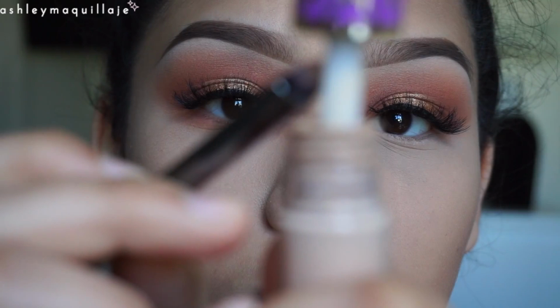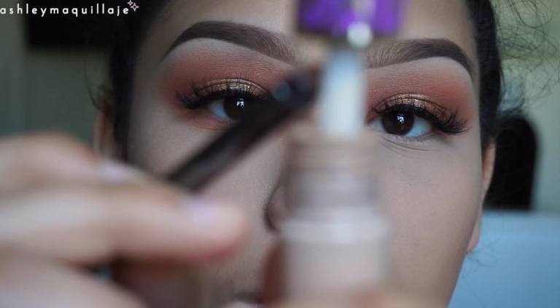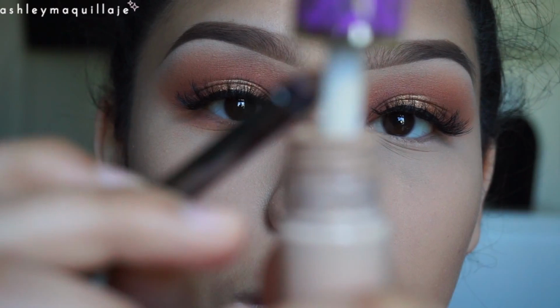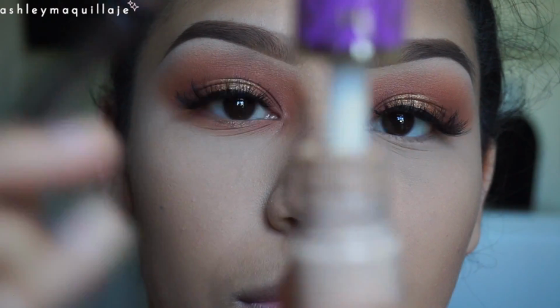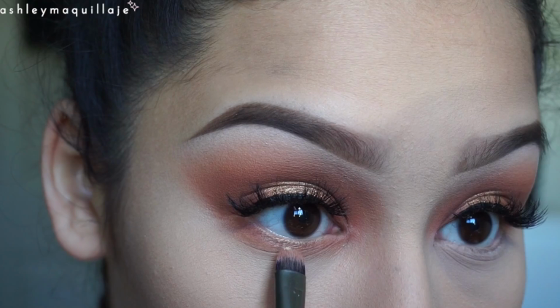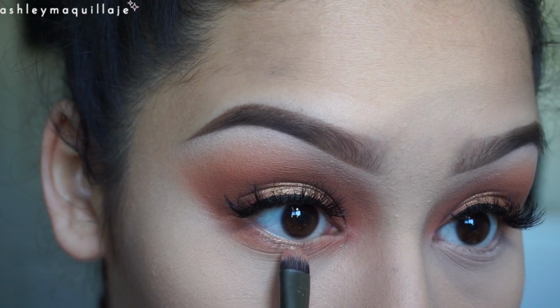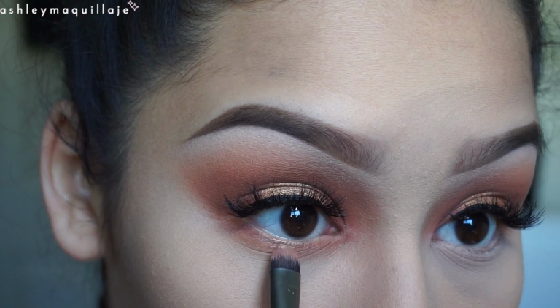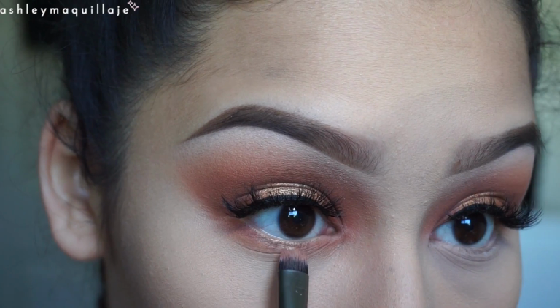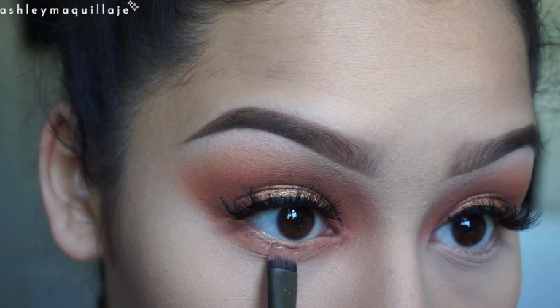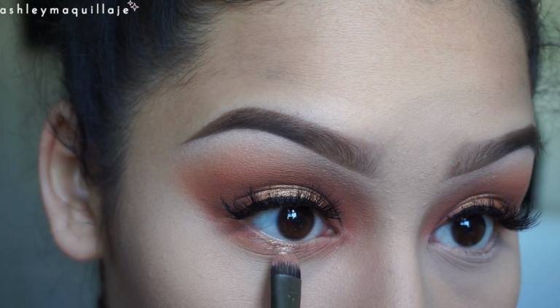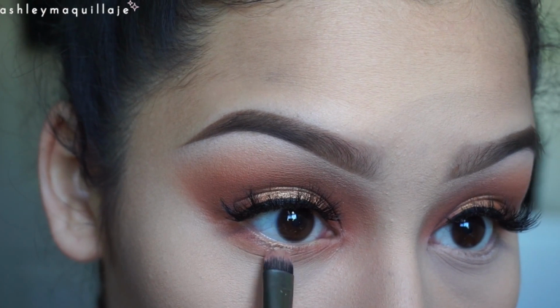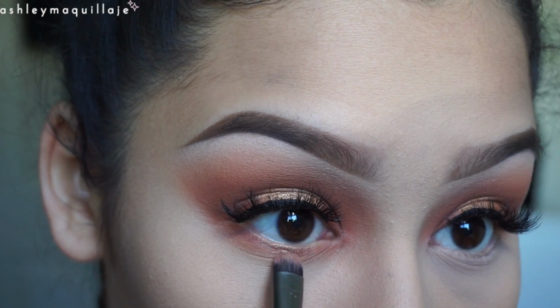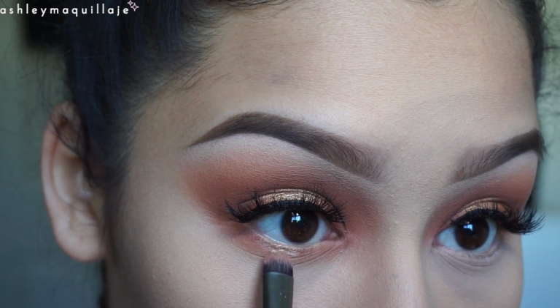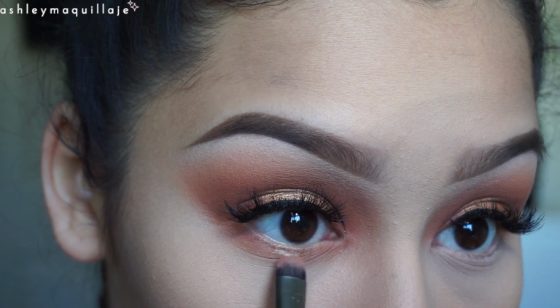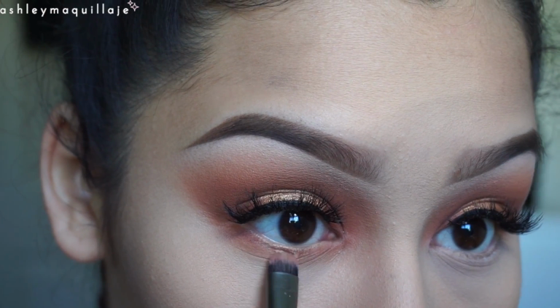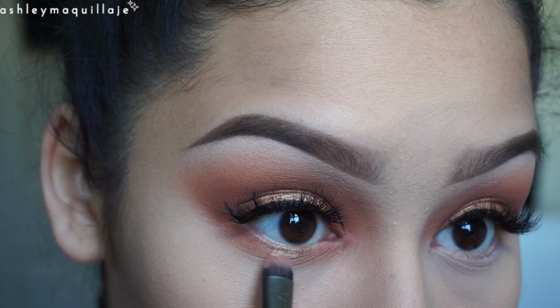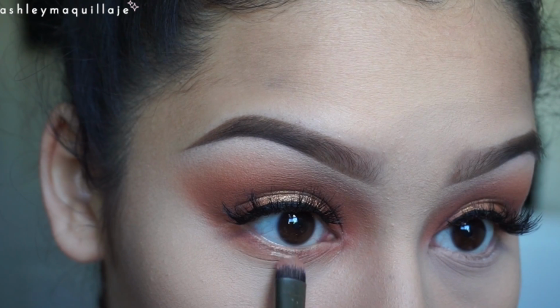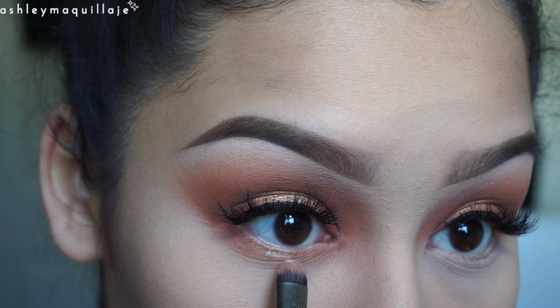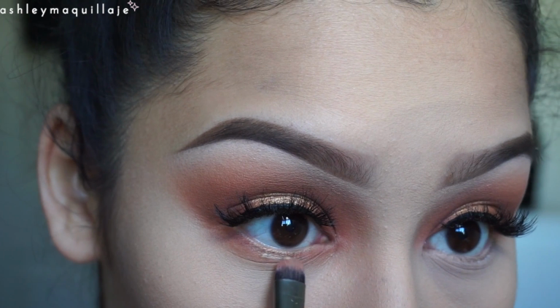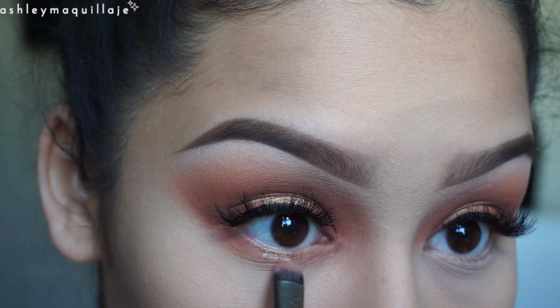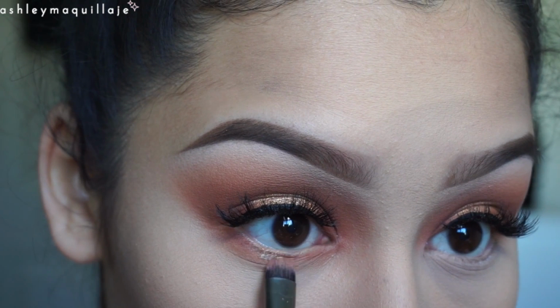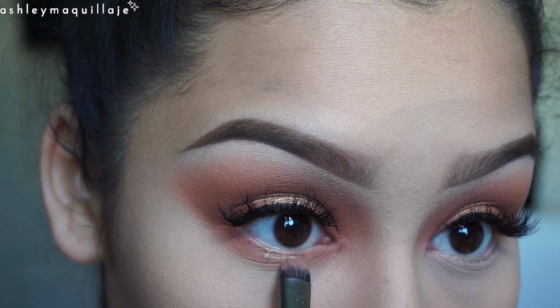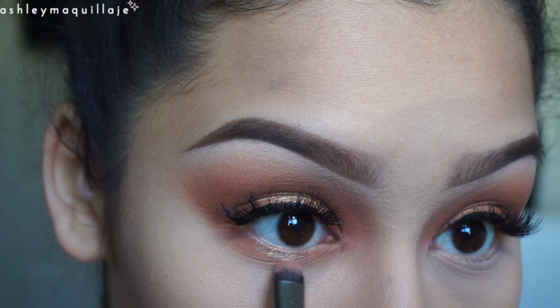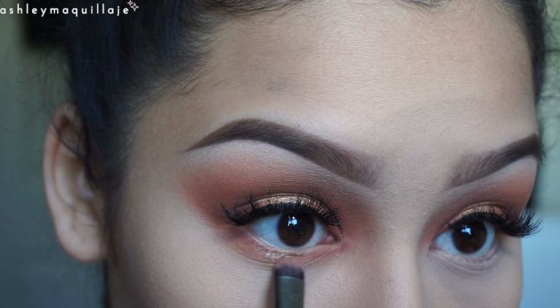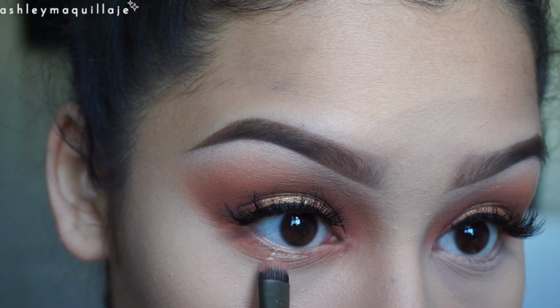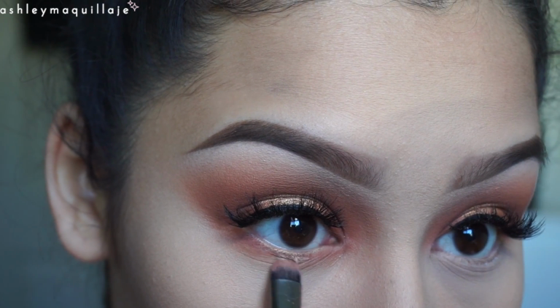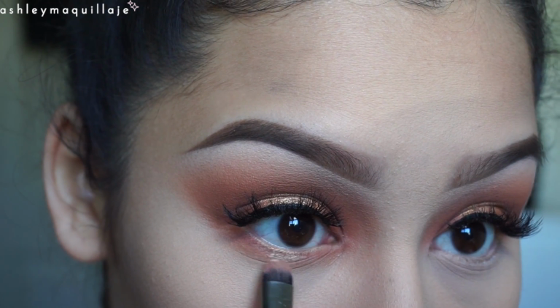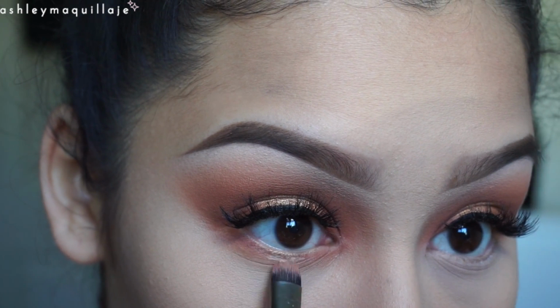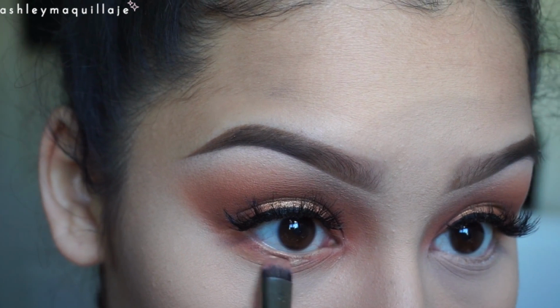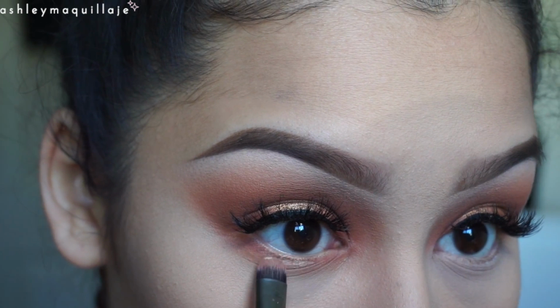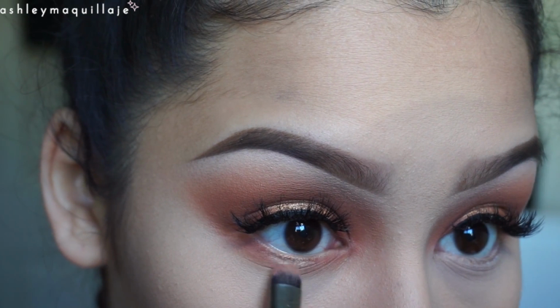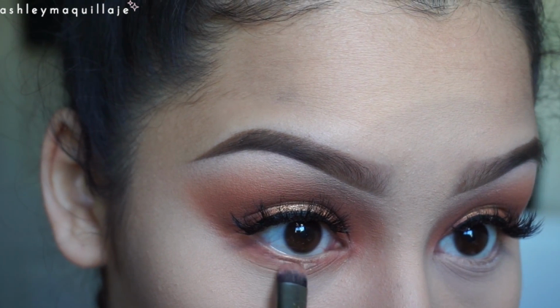I'm taking some Shape Tape Concealer and applying that right in the center of my lower lash line and then putting Casablanca right on top.